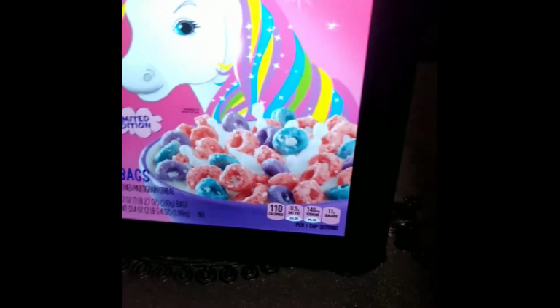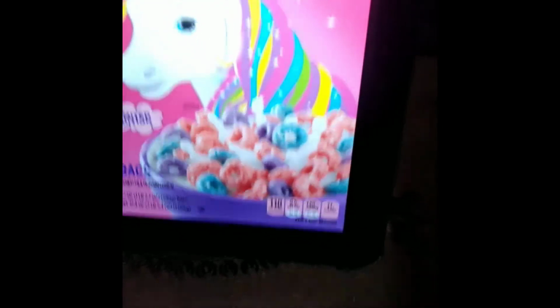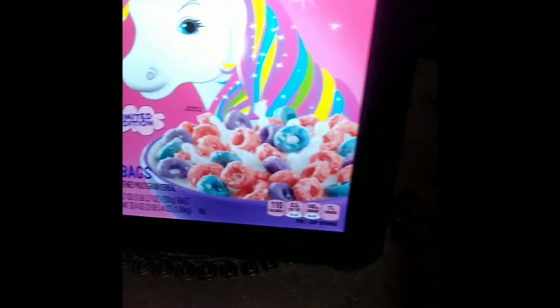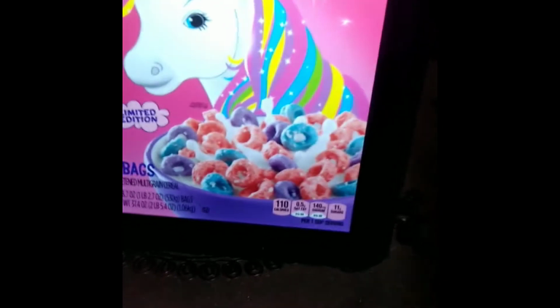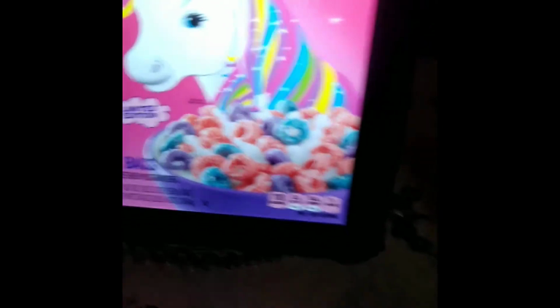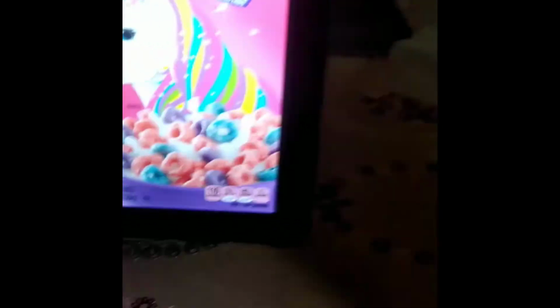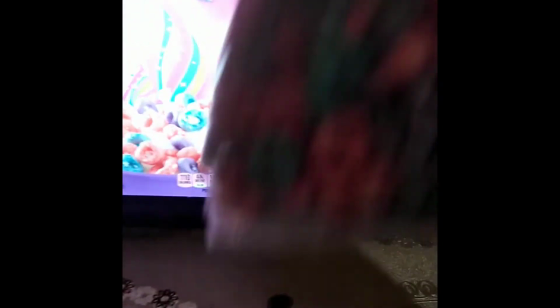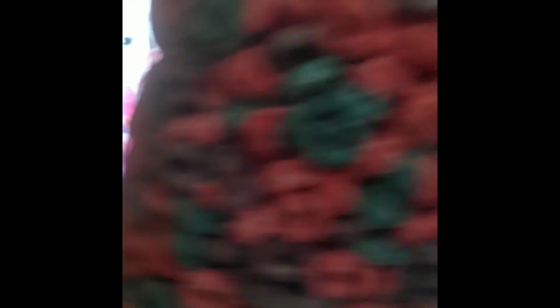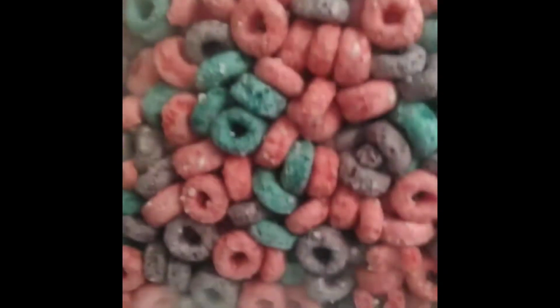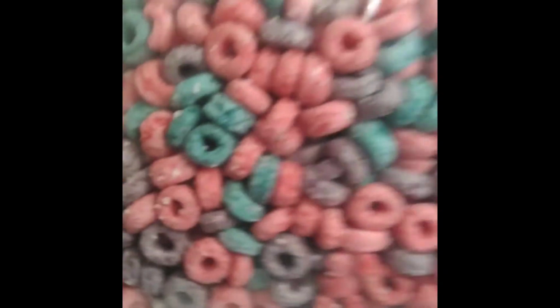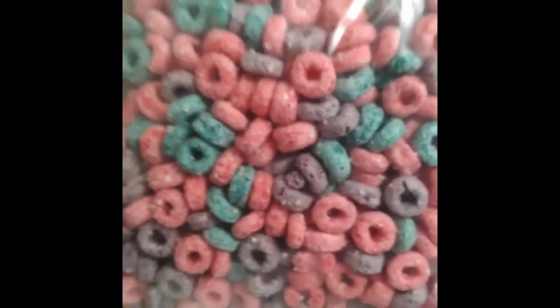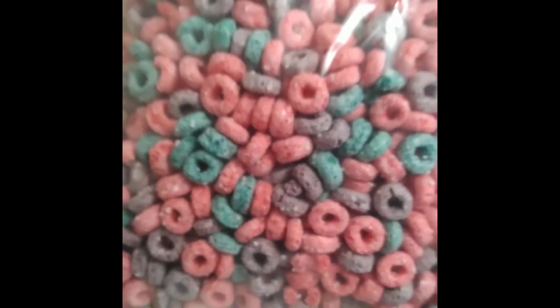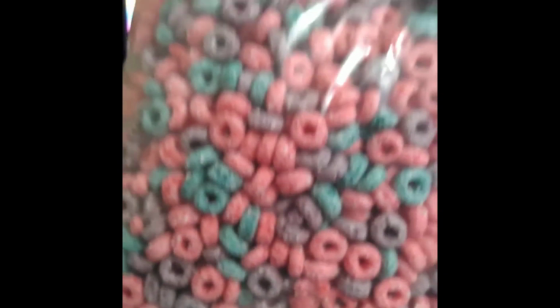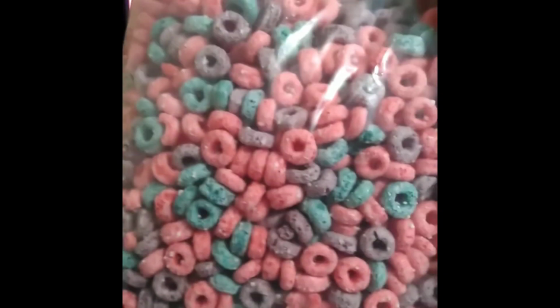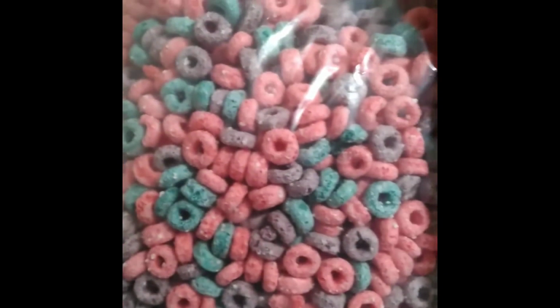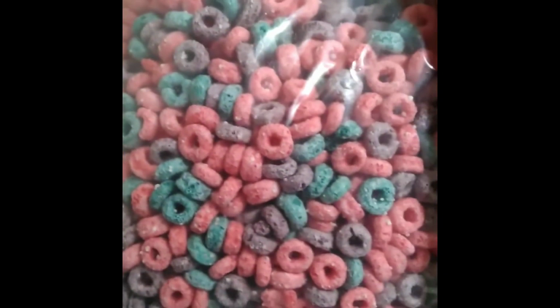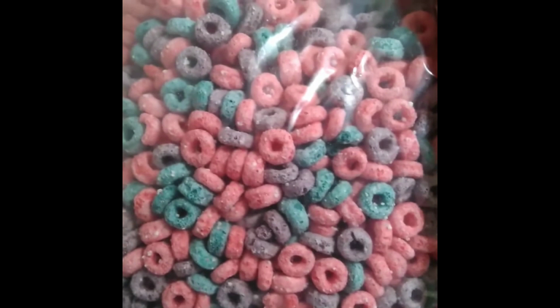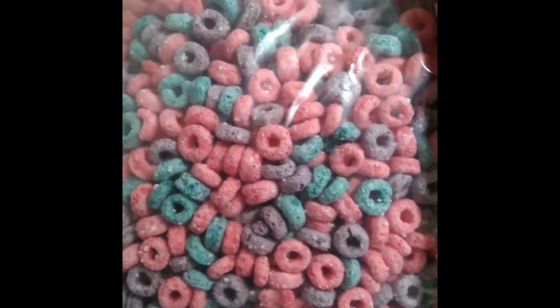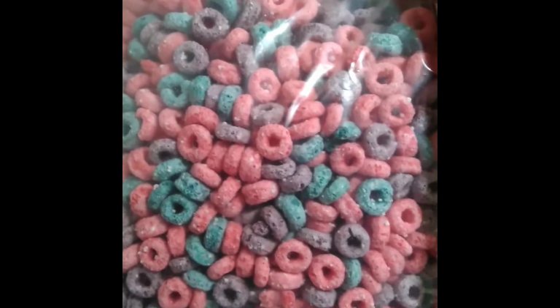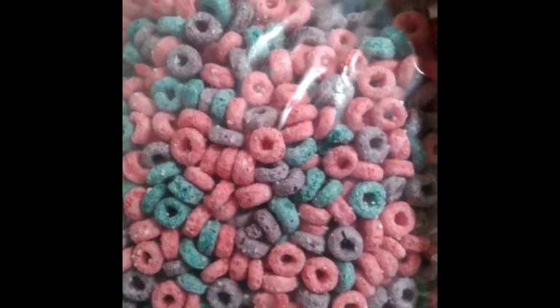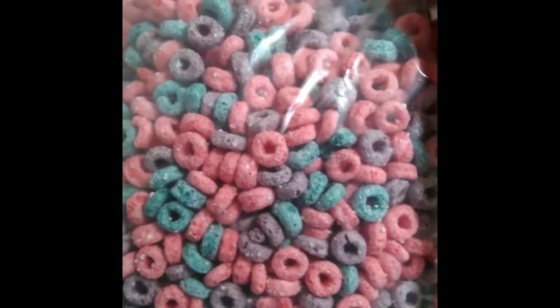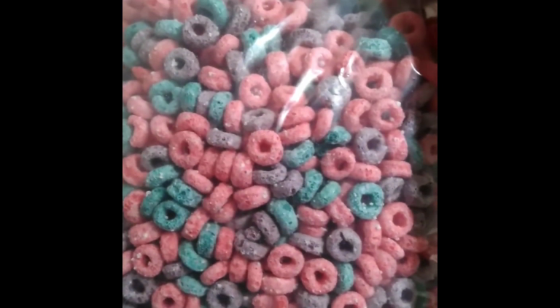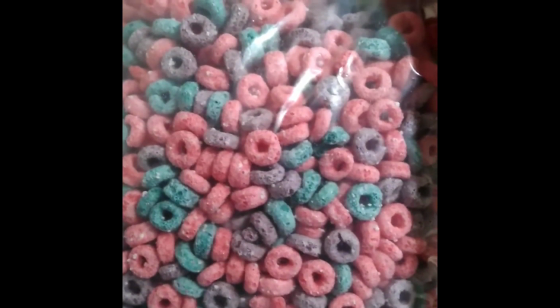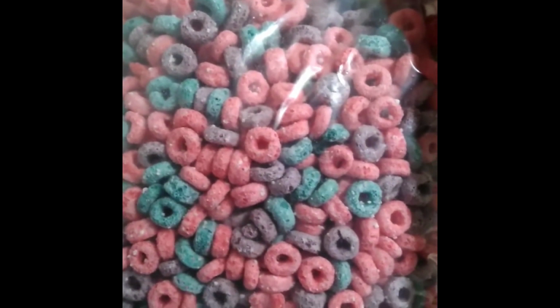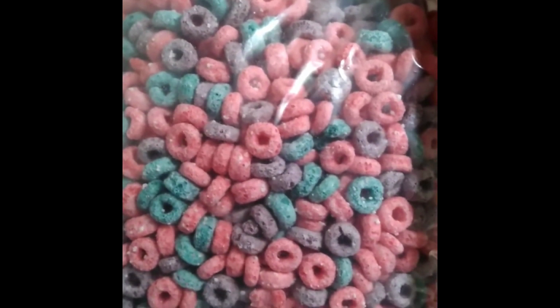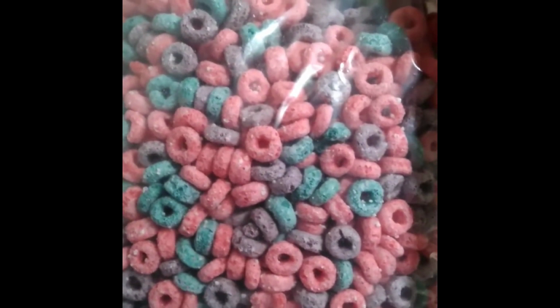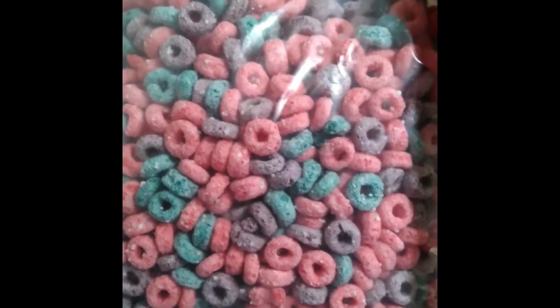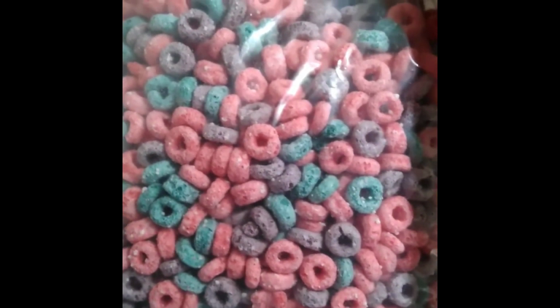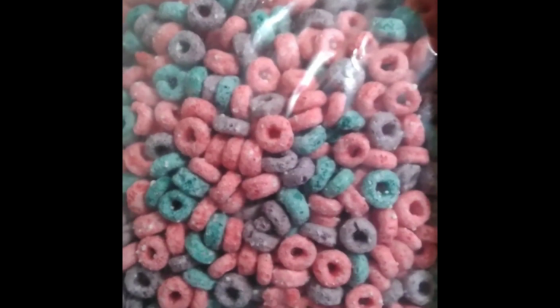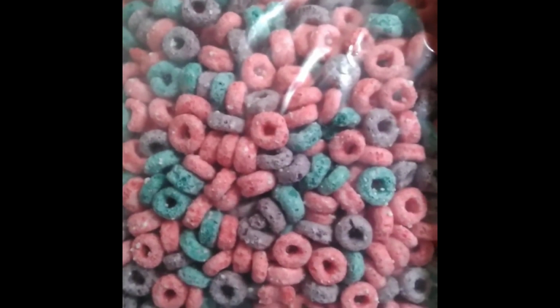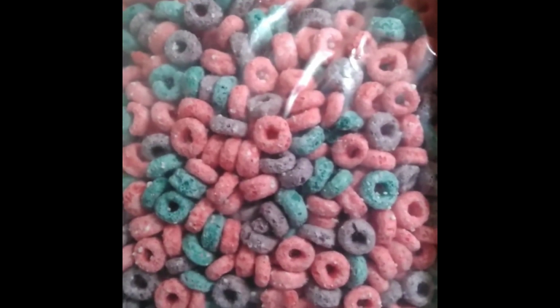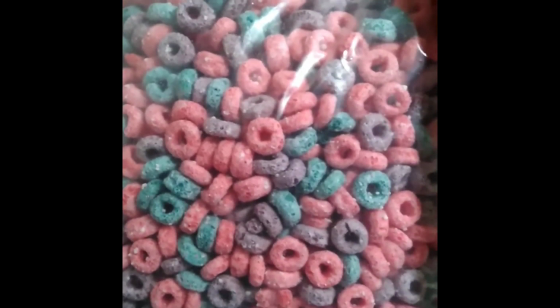Oh, it smells like frosting. That's the cereal — it just smells like frosting.